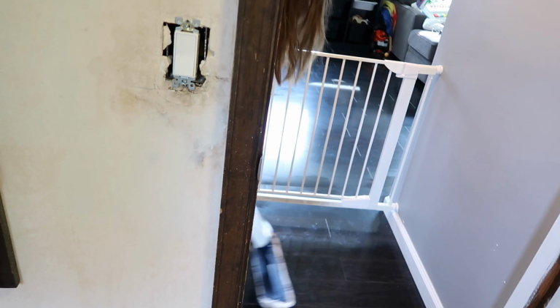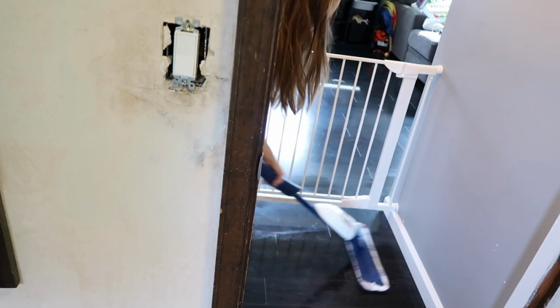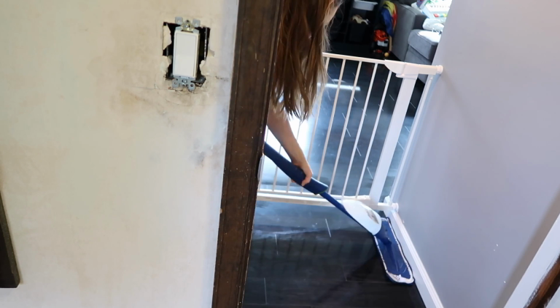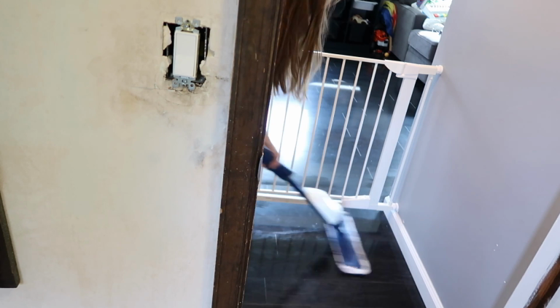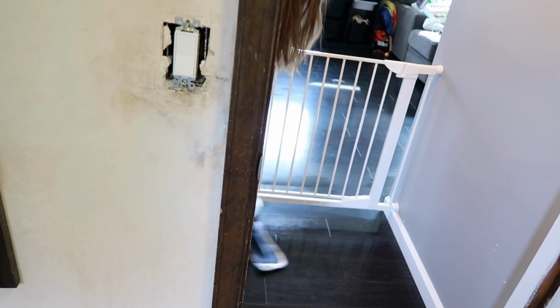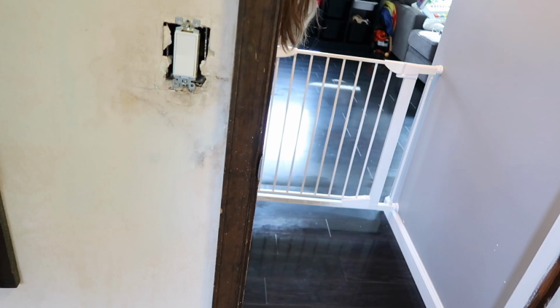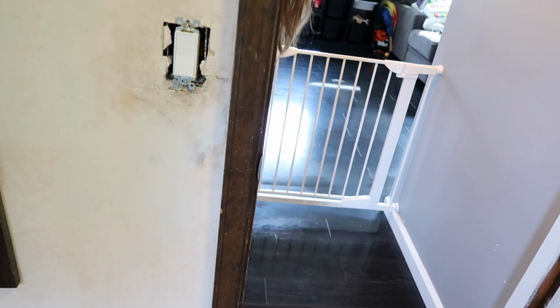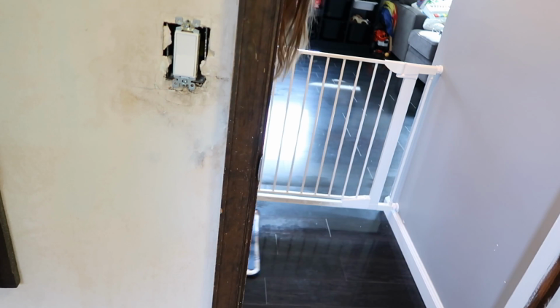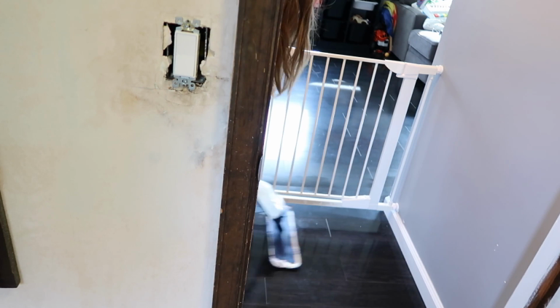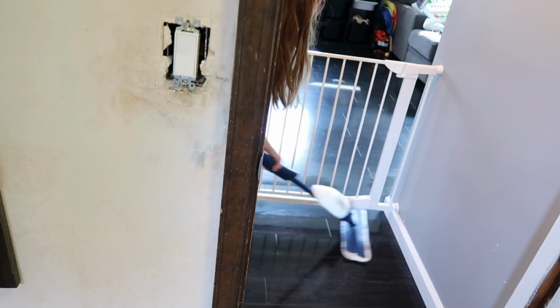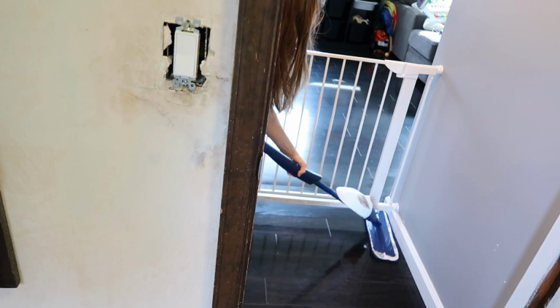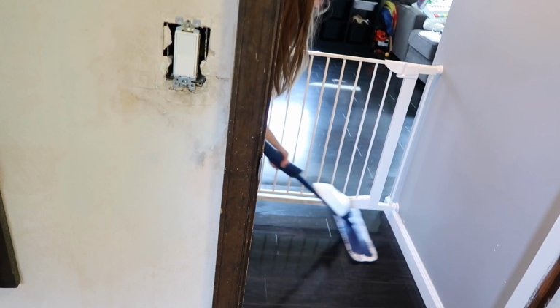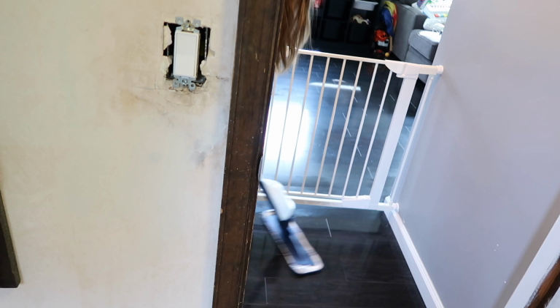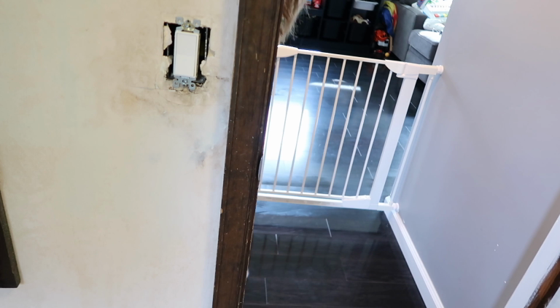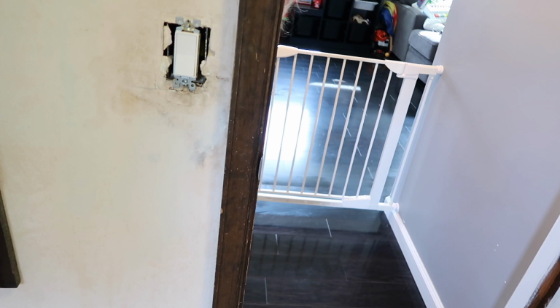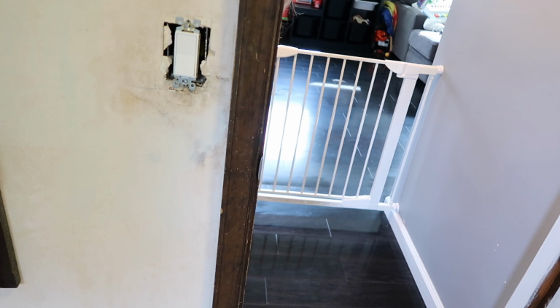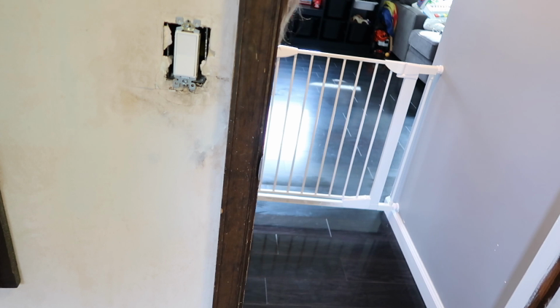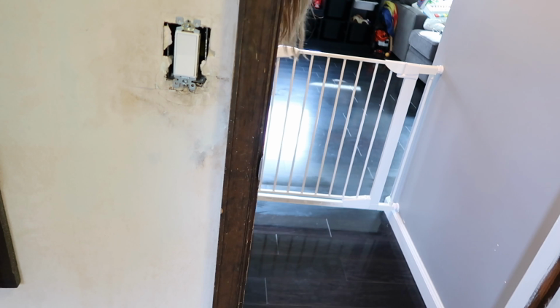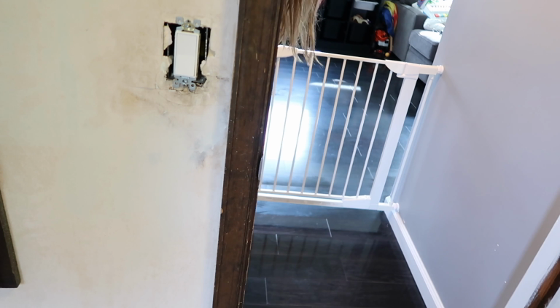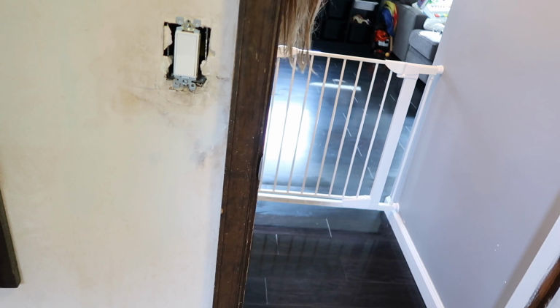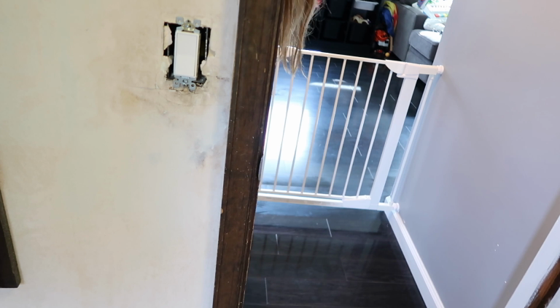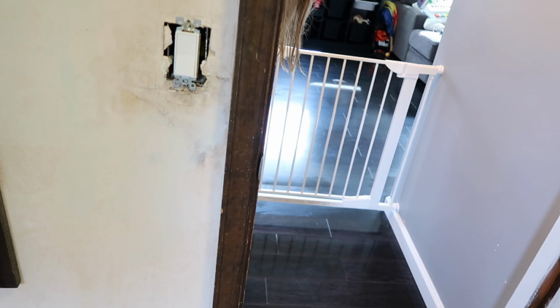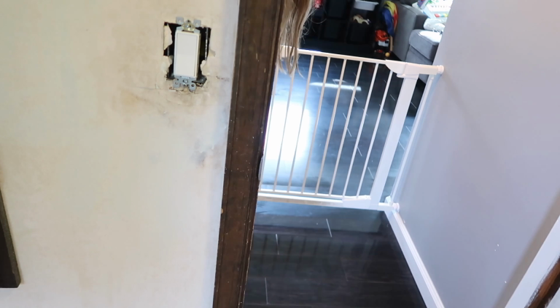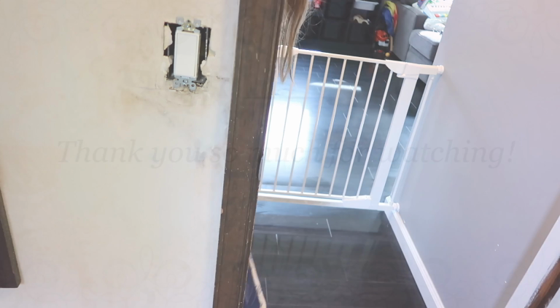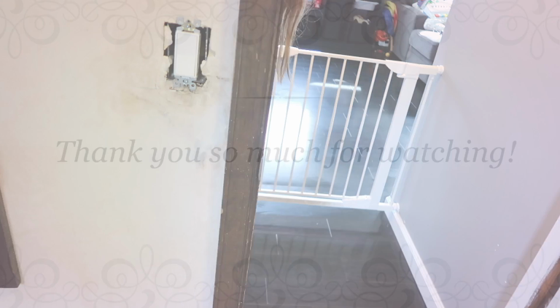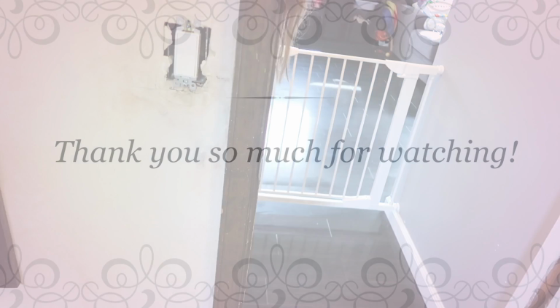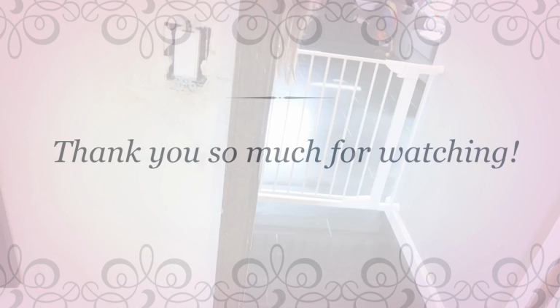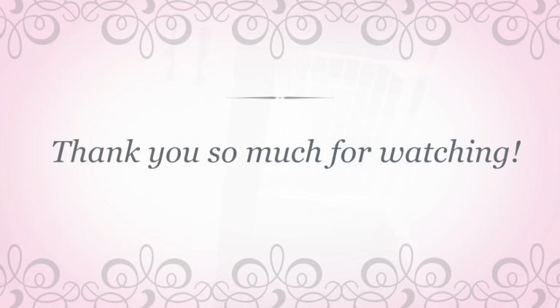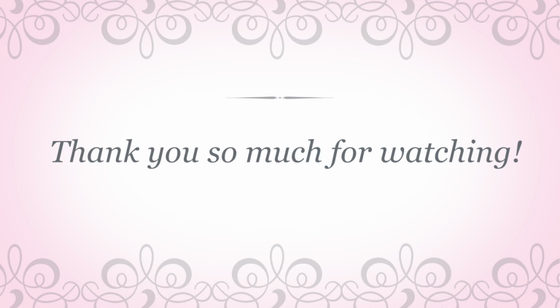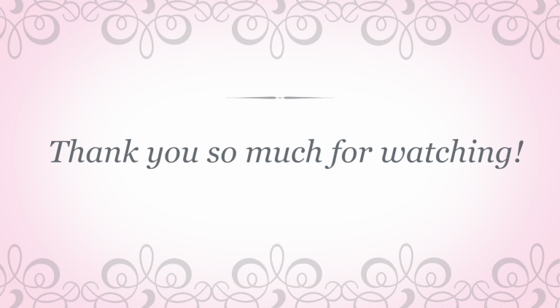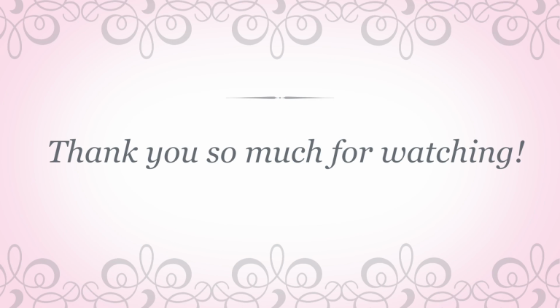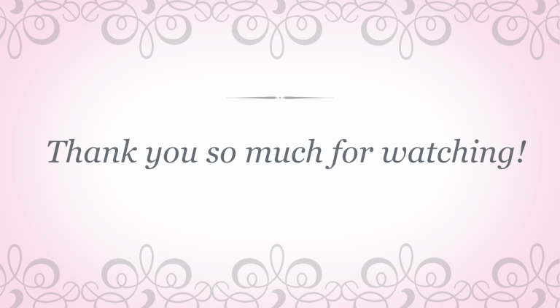Well, that's it for my Friday cleaning routine! I hope you guys liked it. Thank you so much for watching and don't forget to subscribe. Bye!